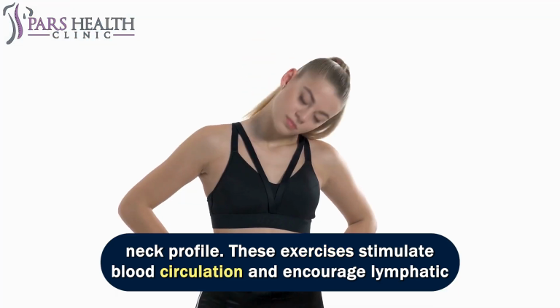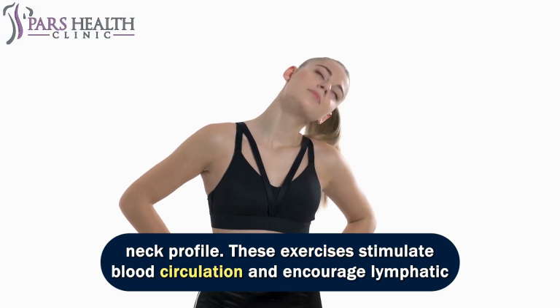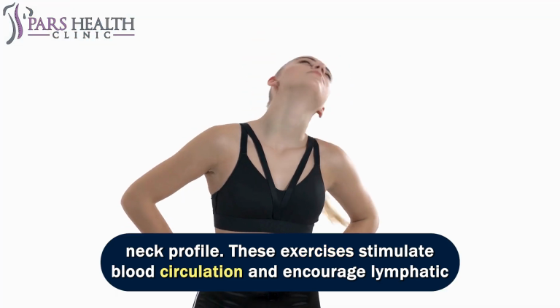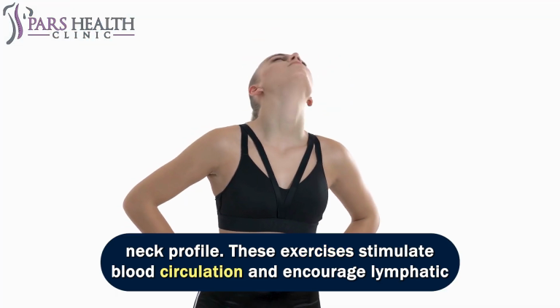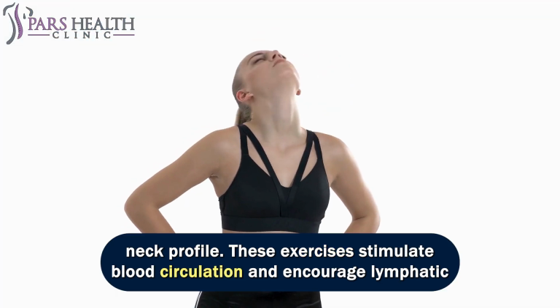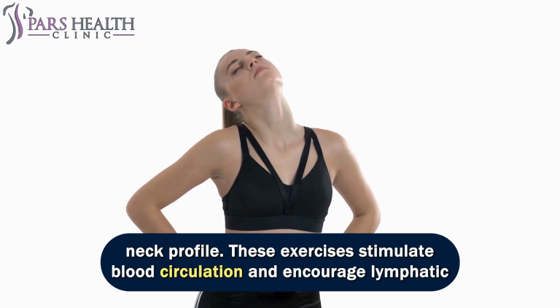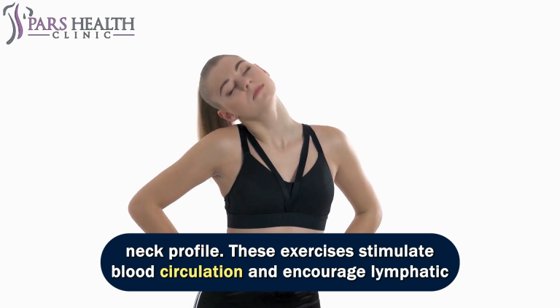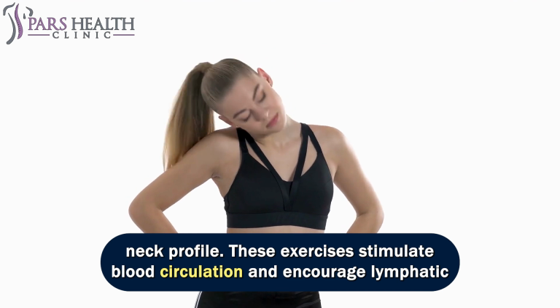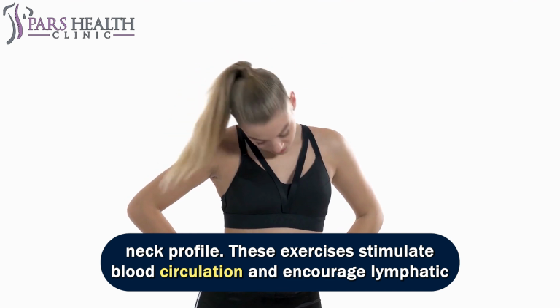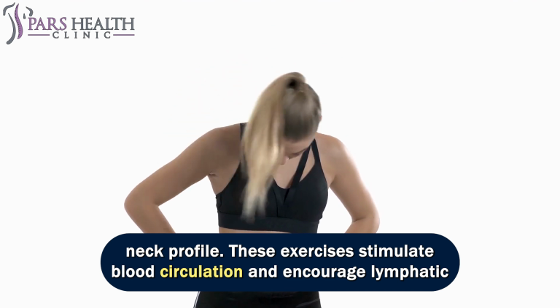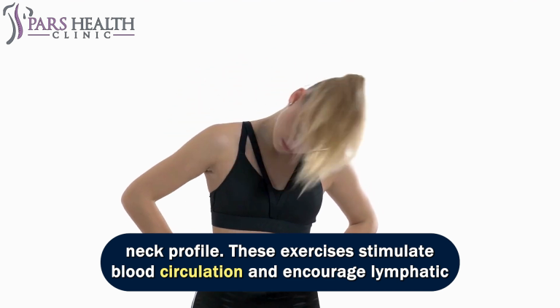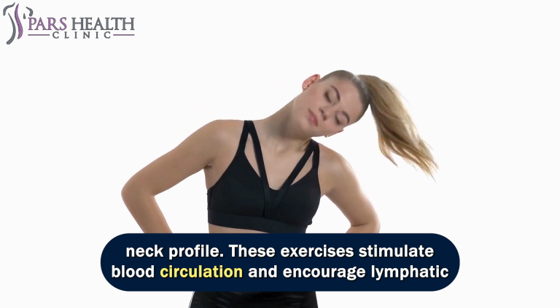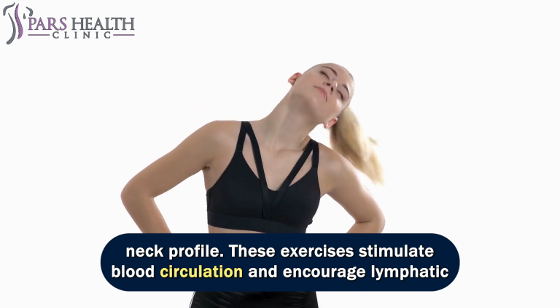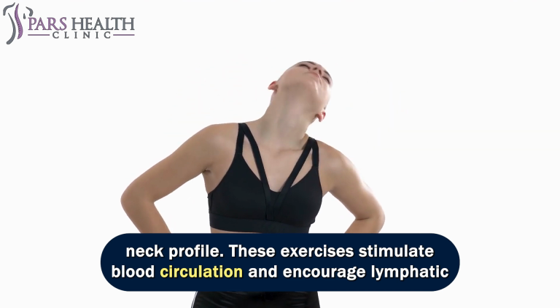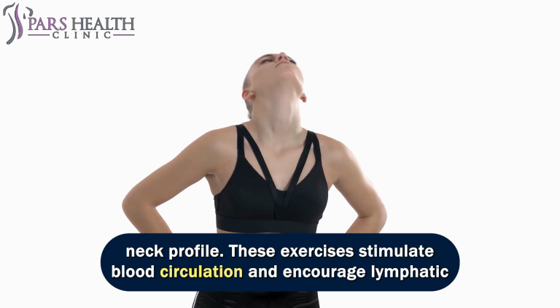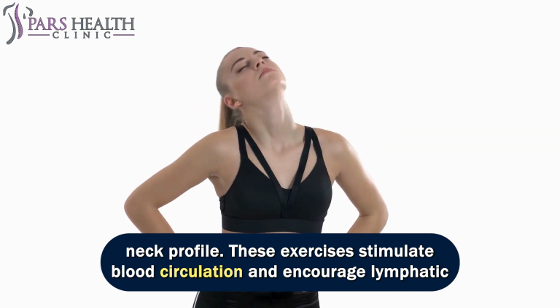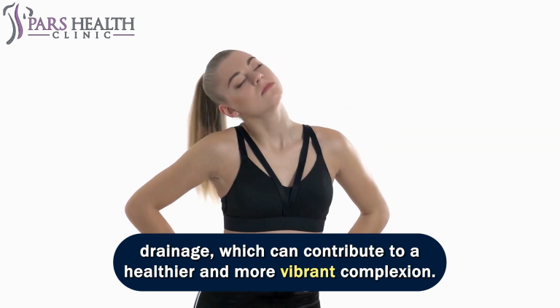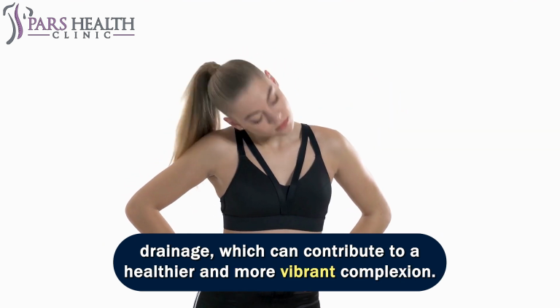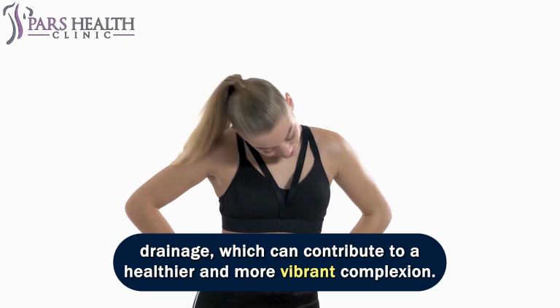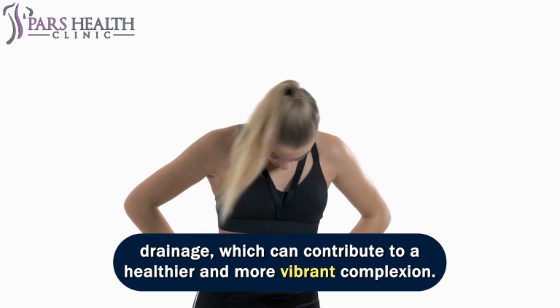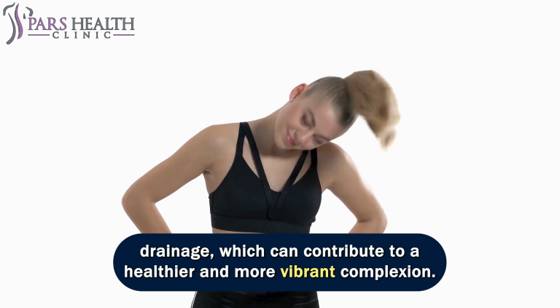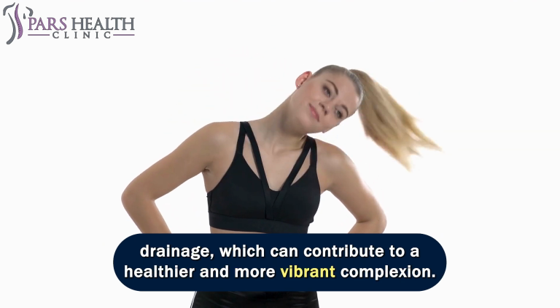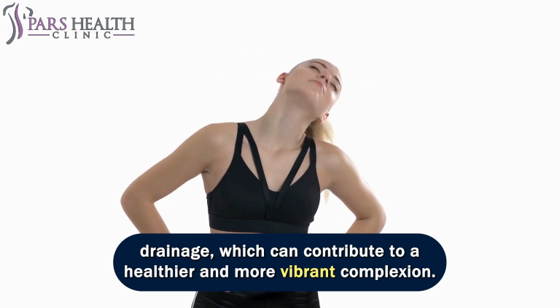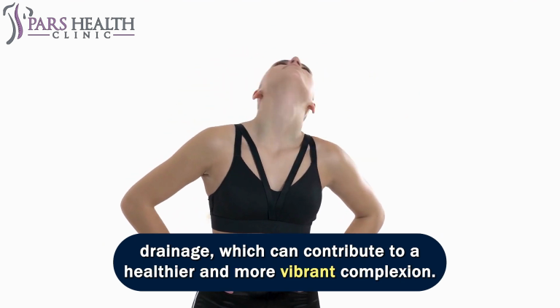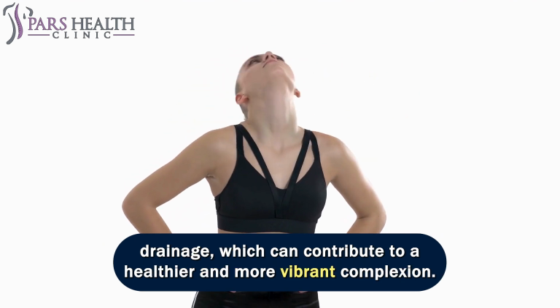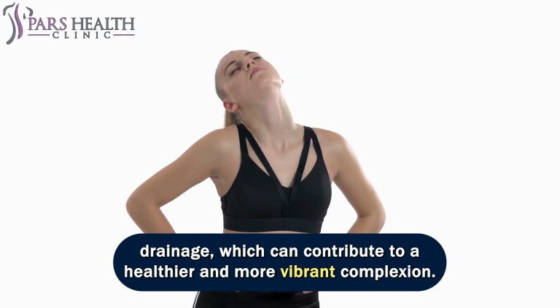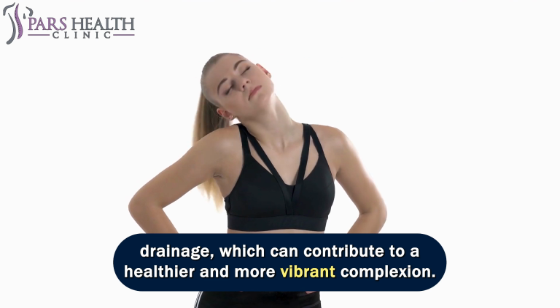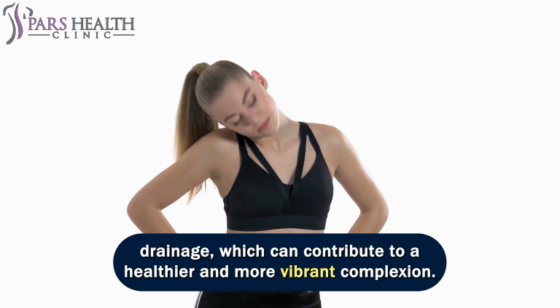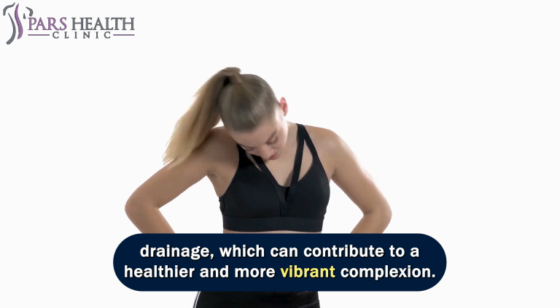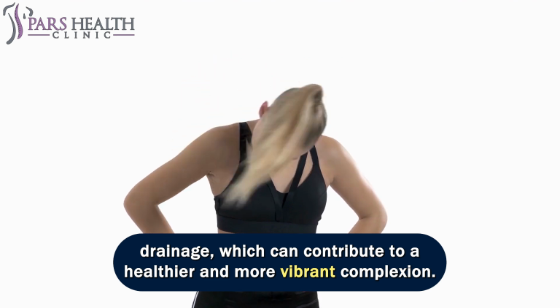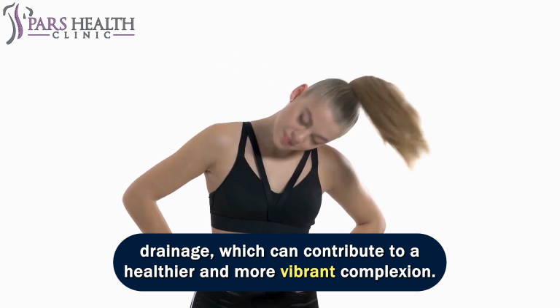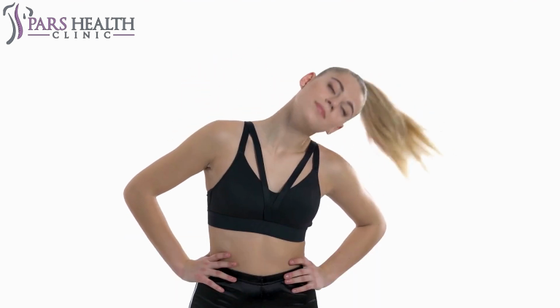These exercises stimulate blood circulation and encourage lymphatic drainage, which can contribute to a healthier and more vibrant complexion.